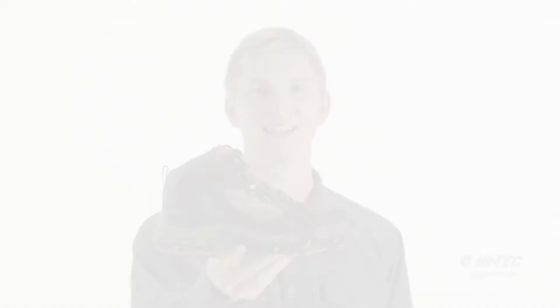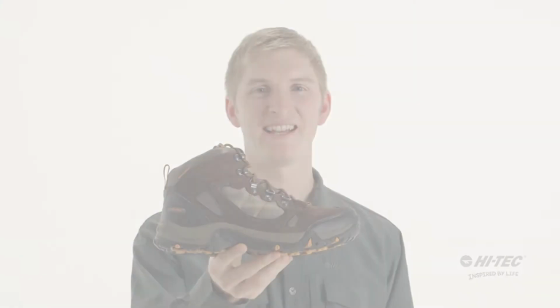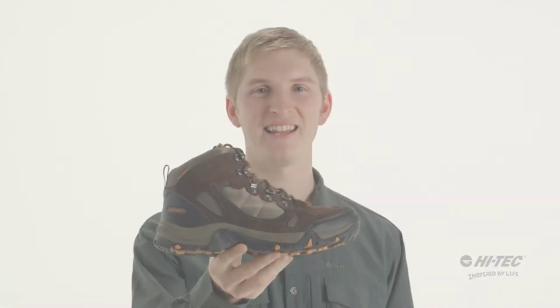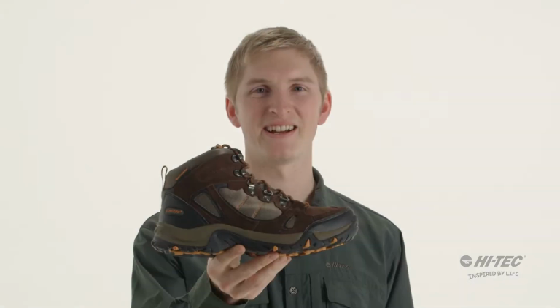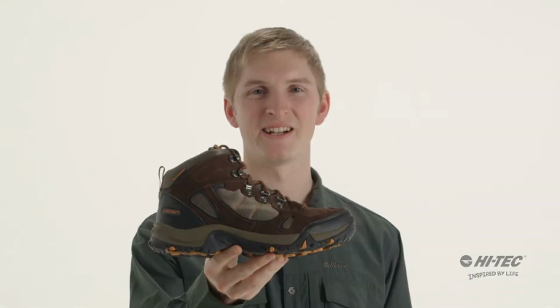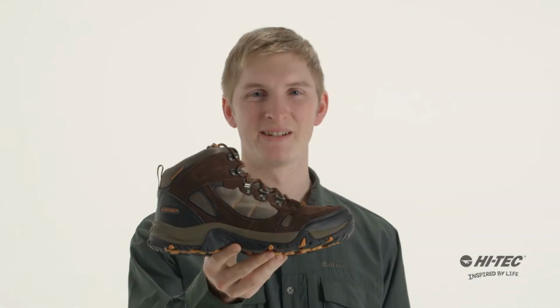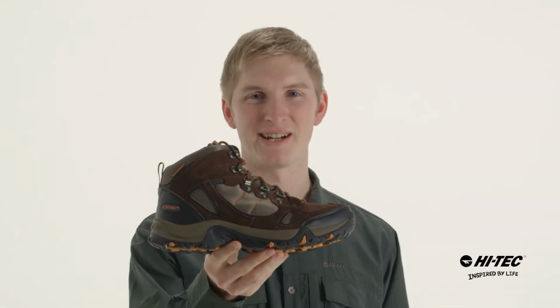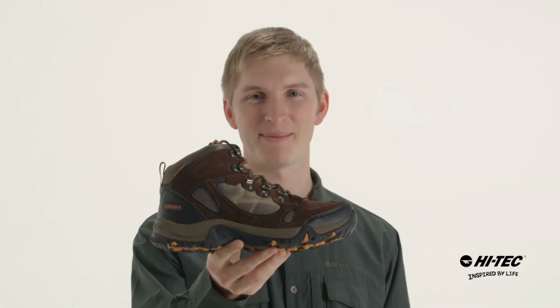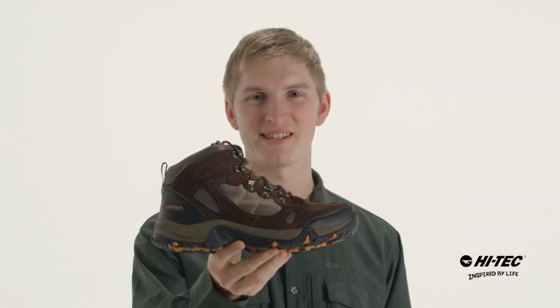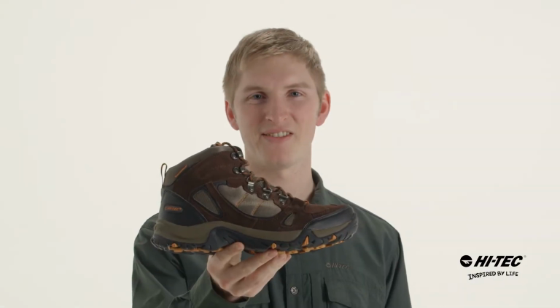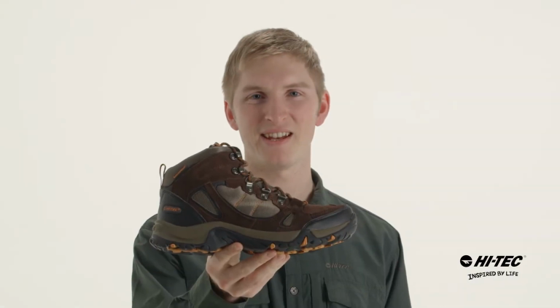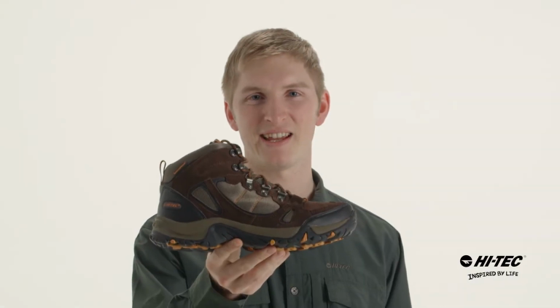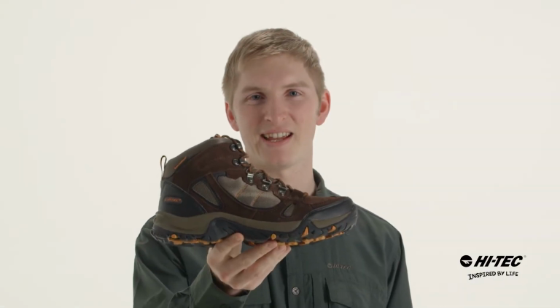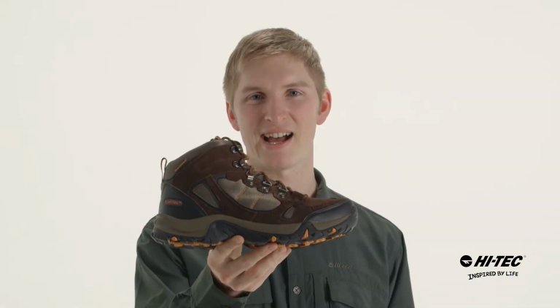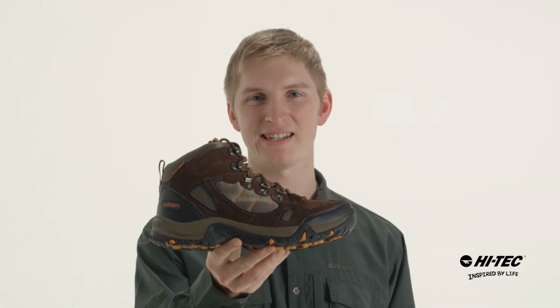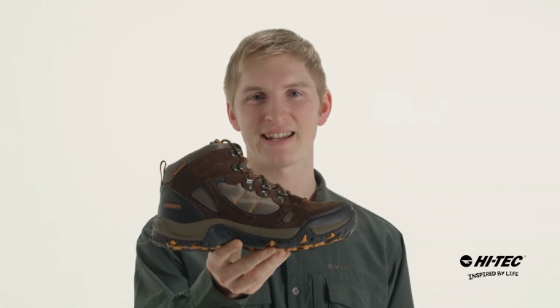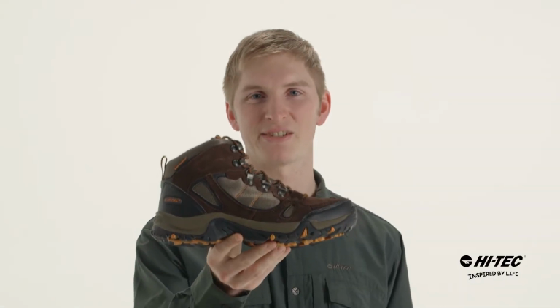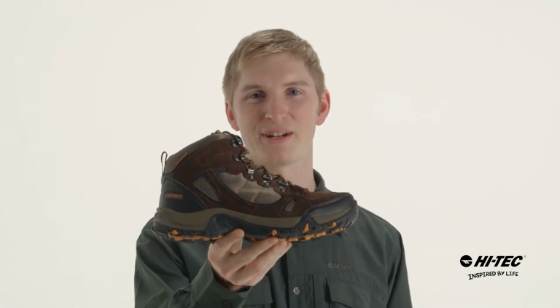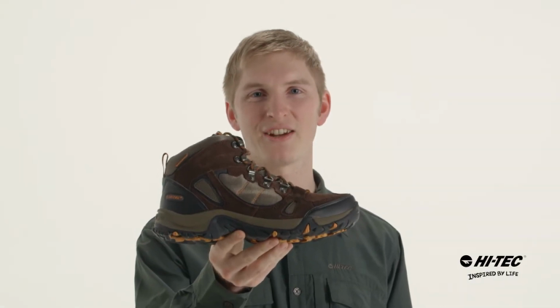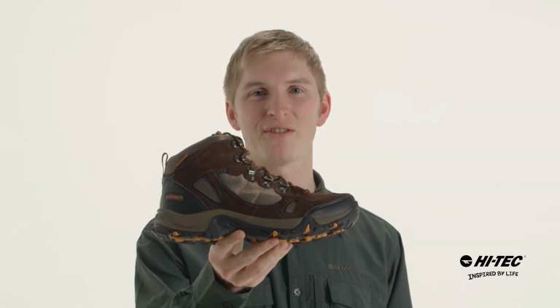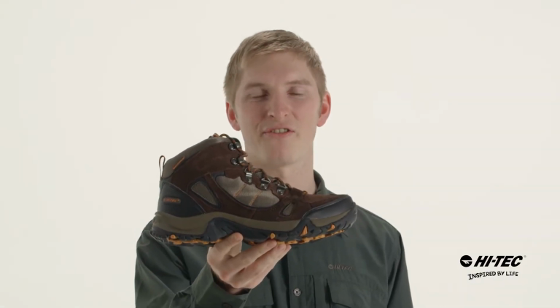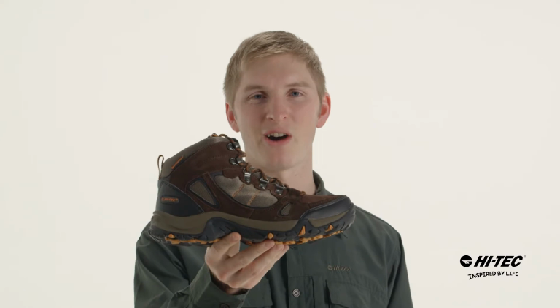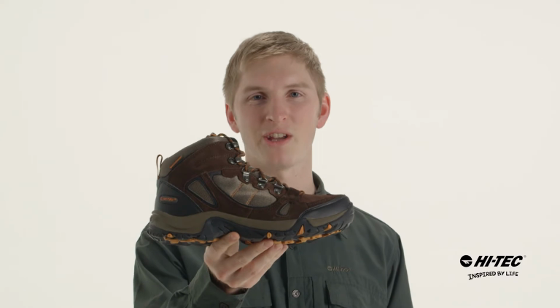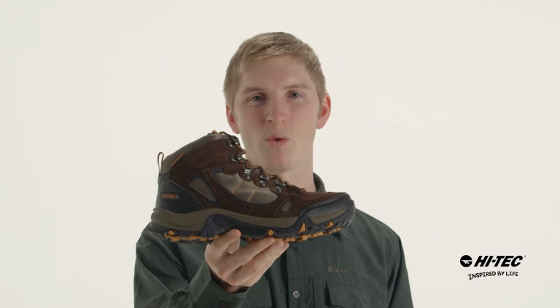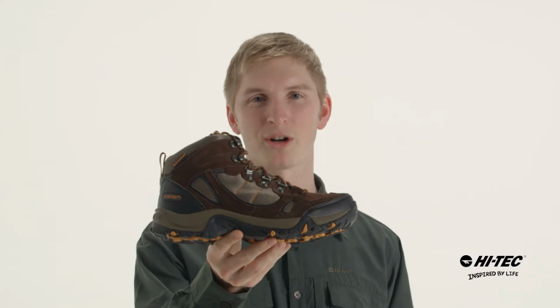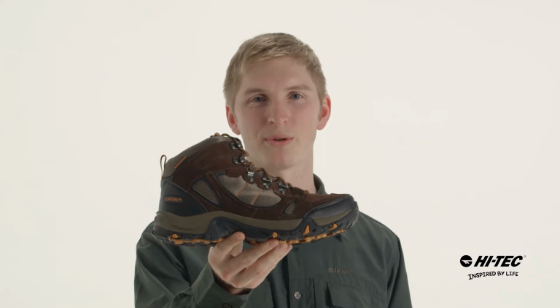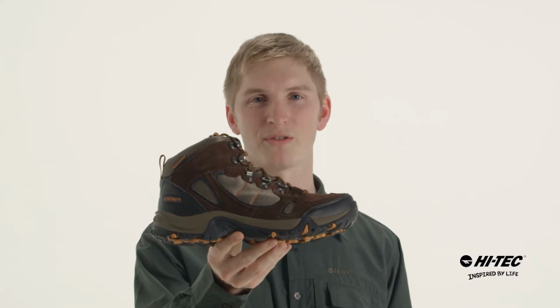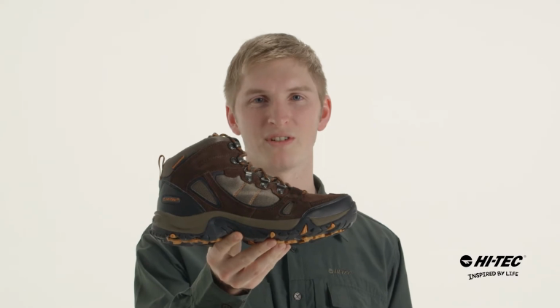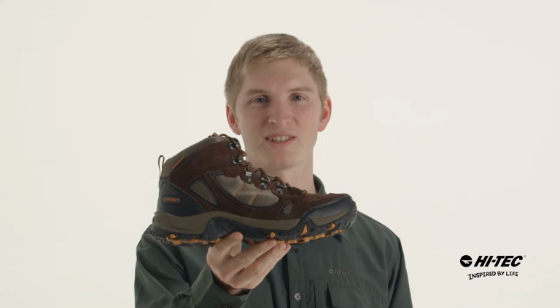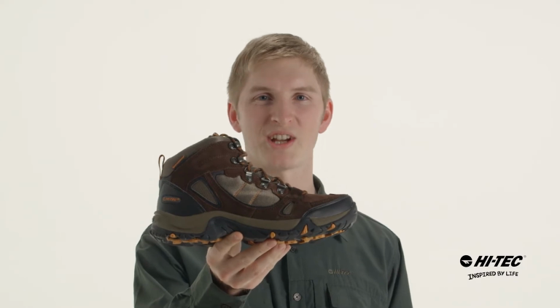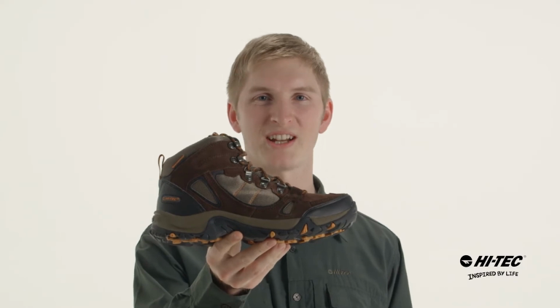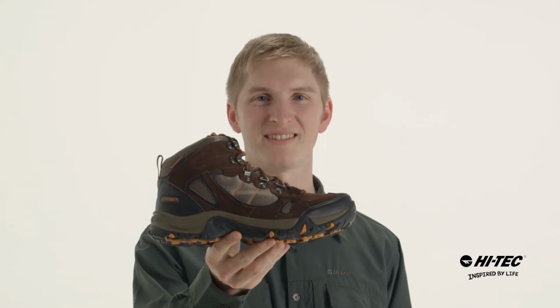Hey there, my name is David and Hi-Tech is bringing you the Falcon Waterproof. Let's check it out.